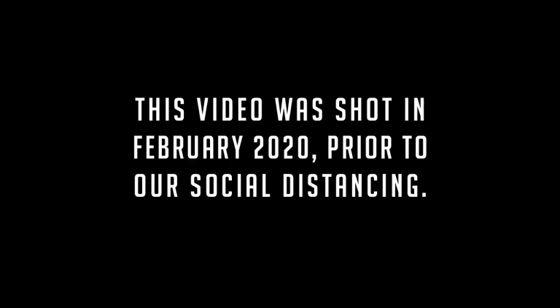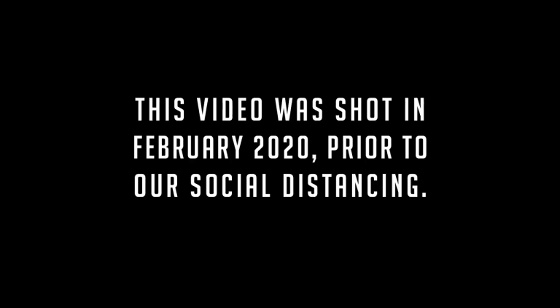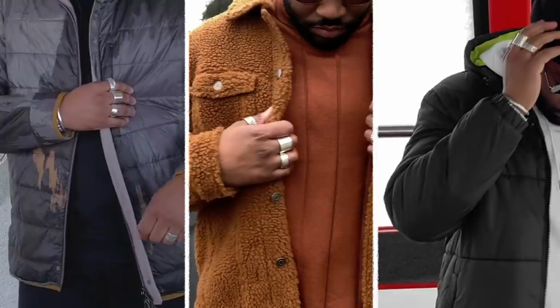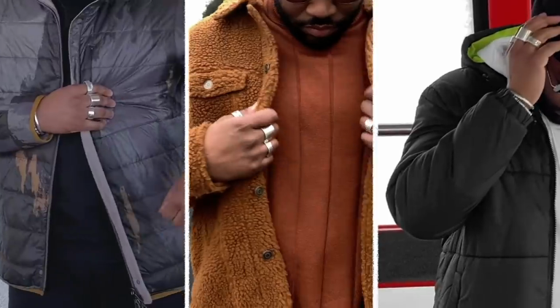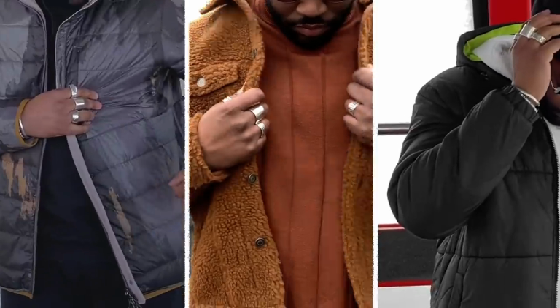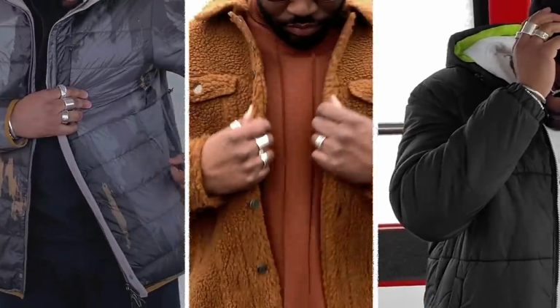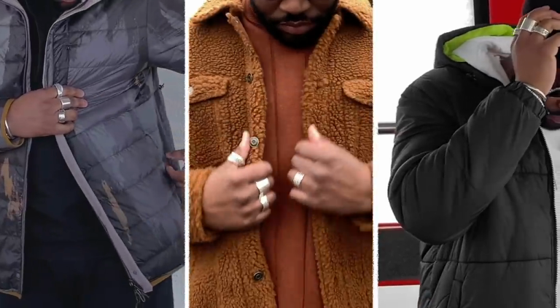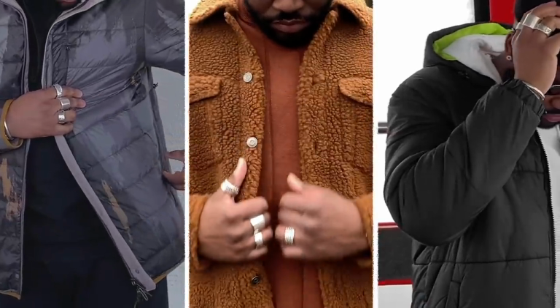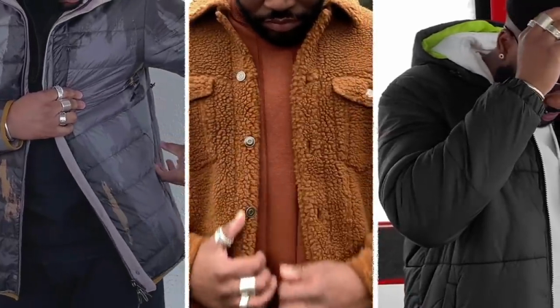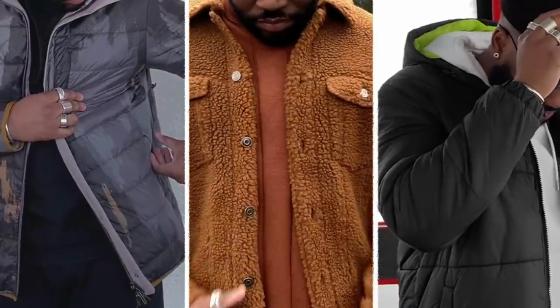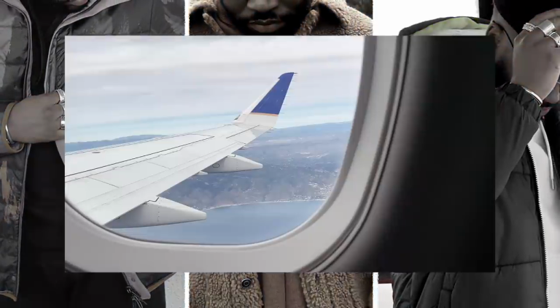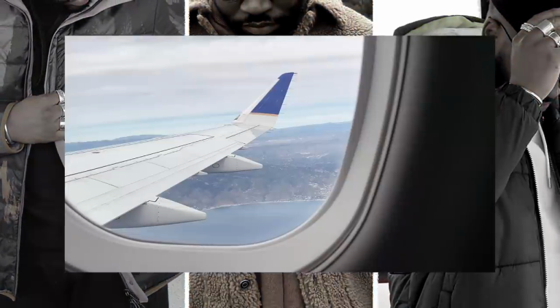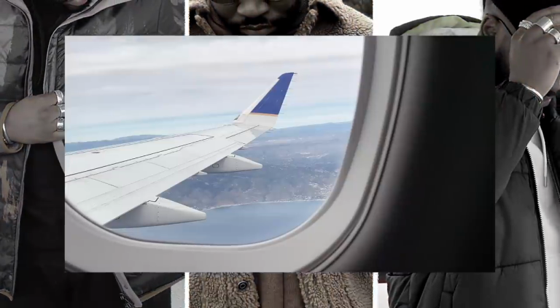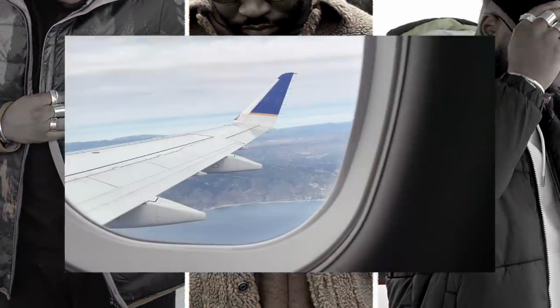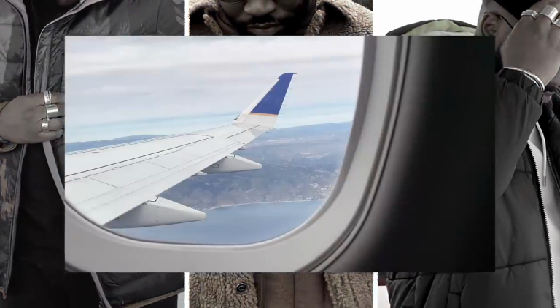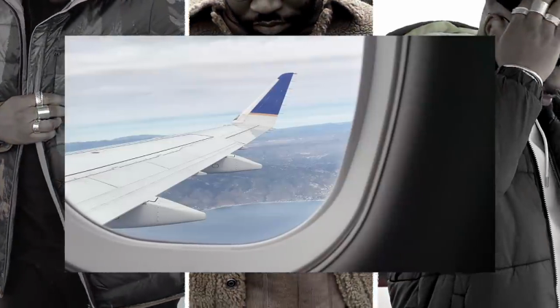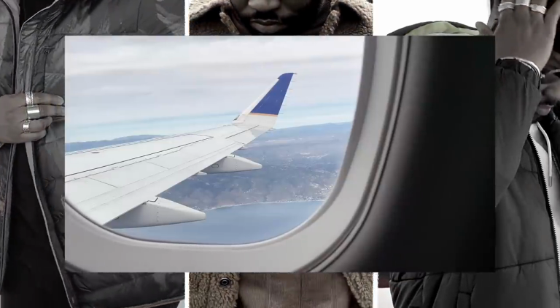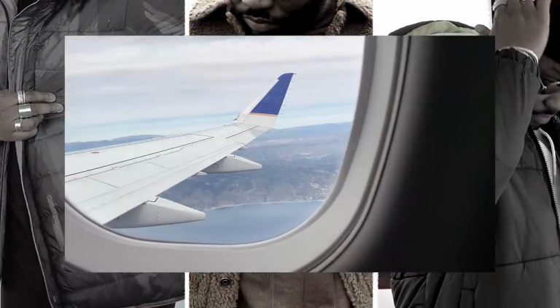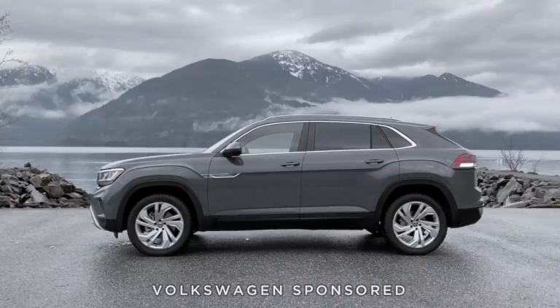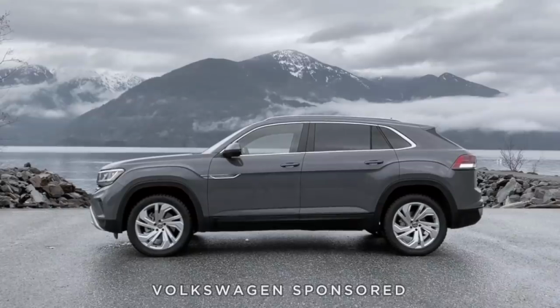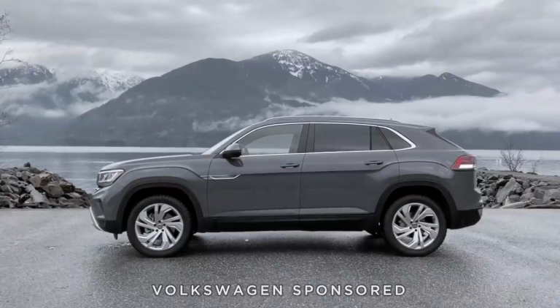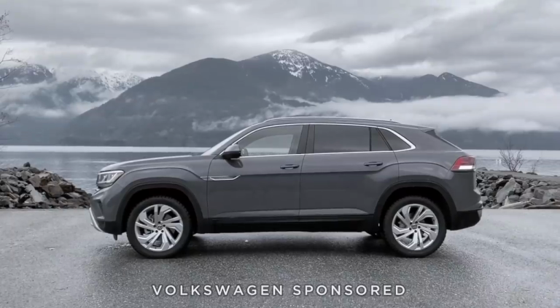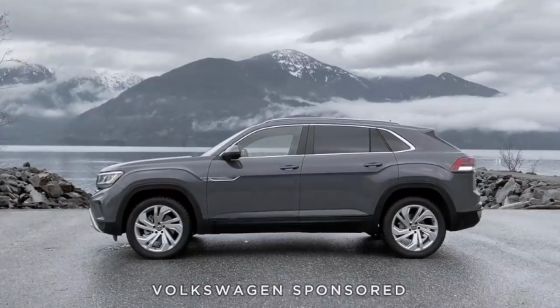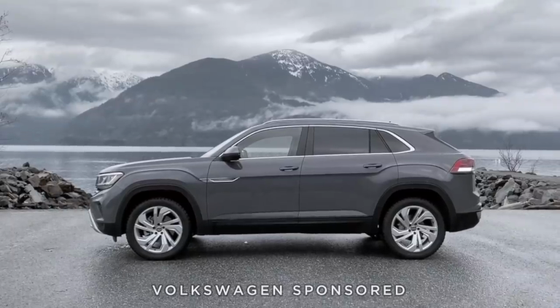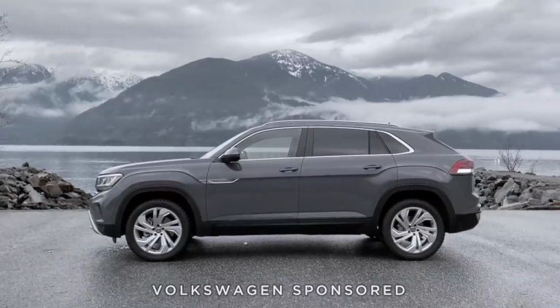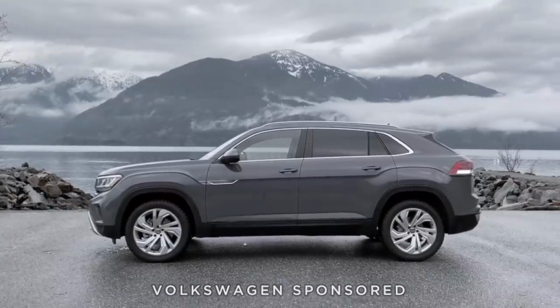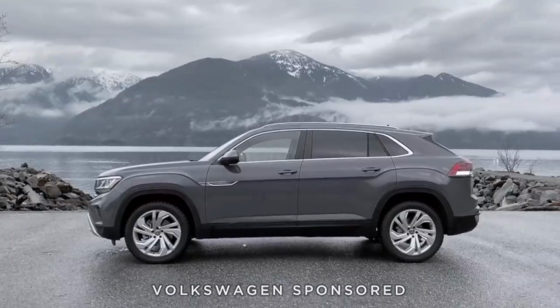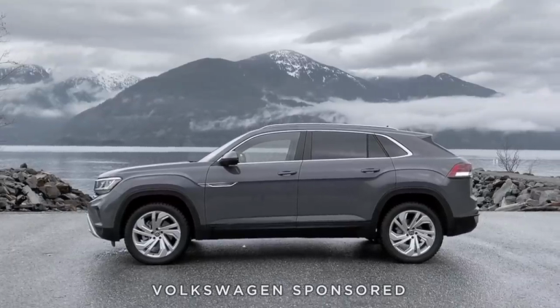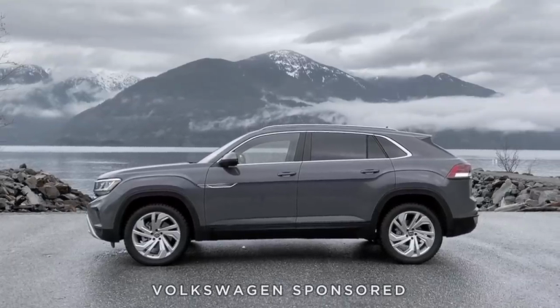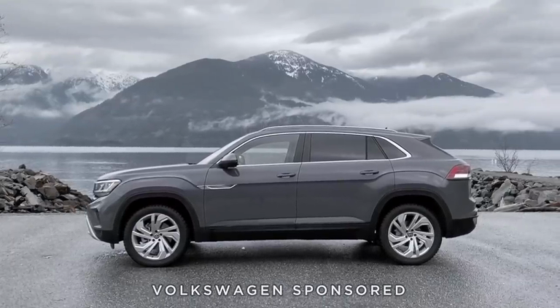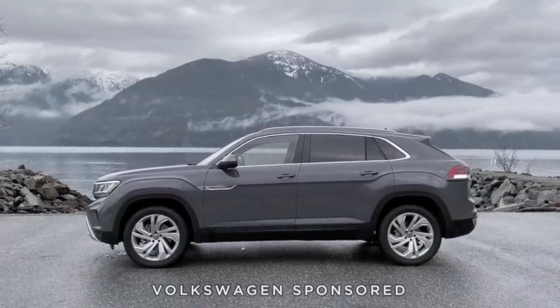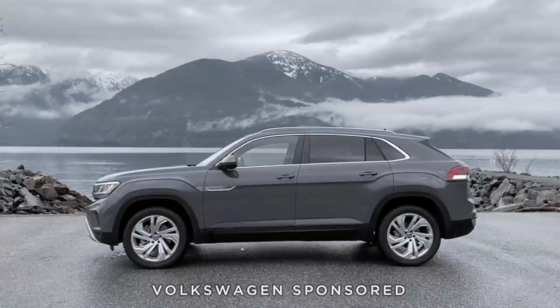I took three outfits on a two-day trip to drive one dope set of wheels, and here's what happened.